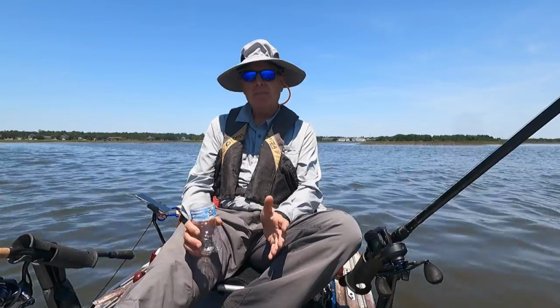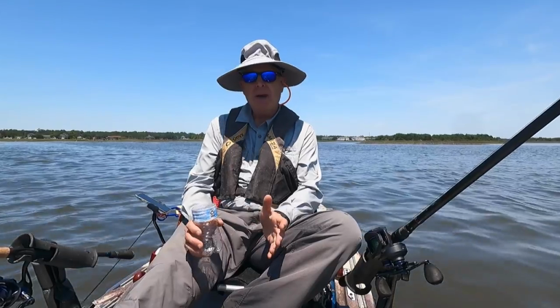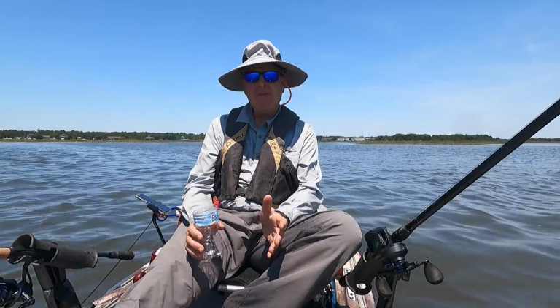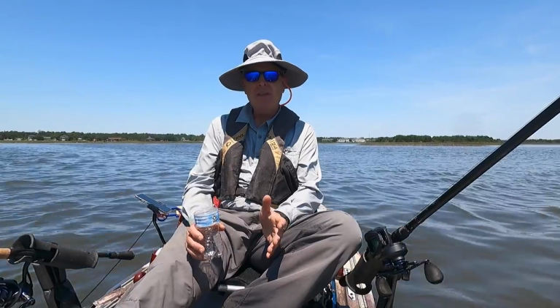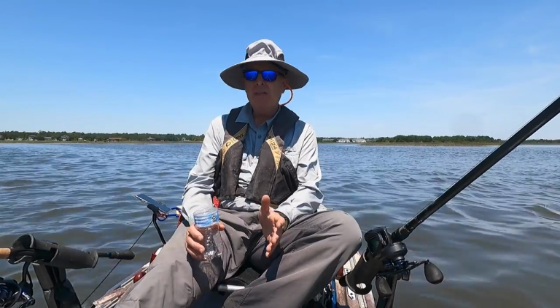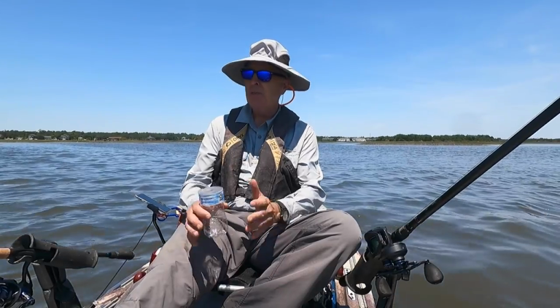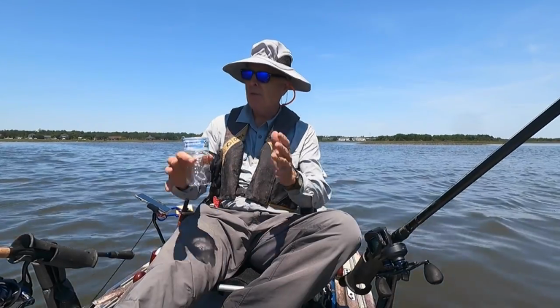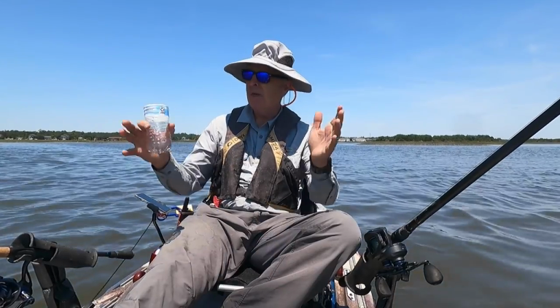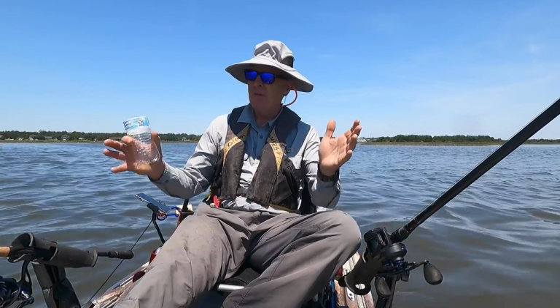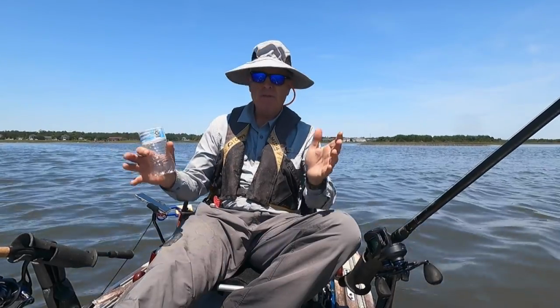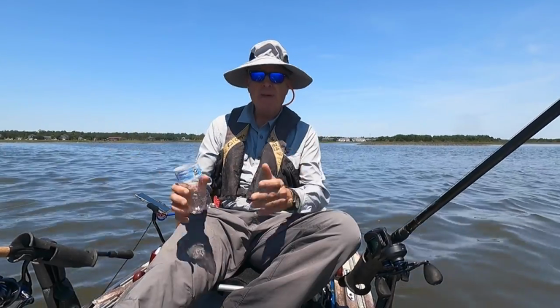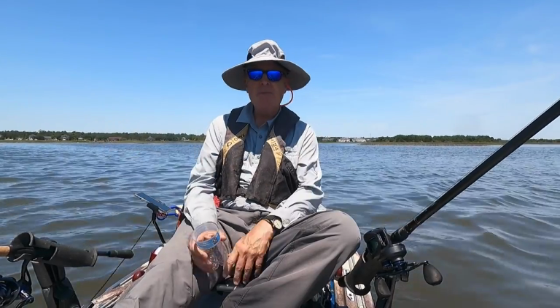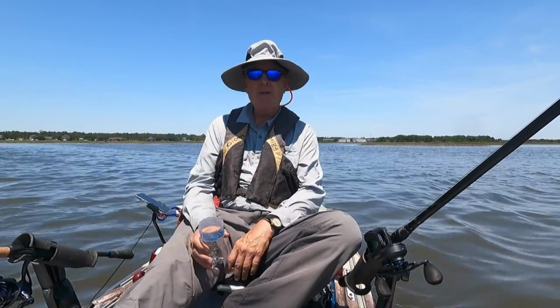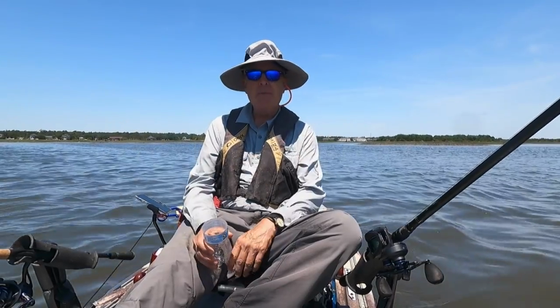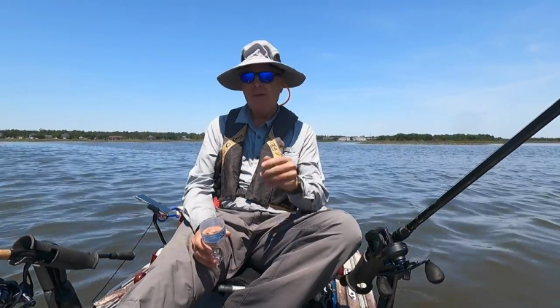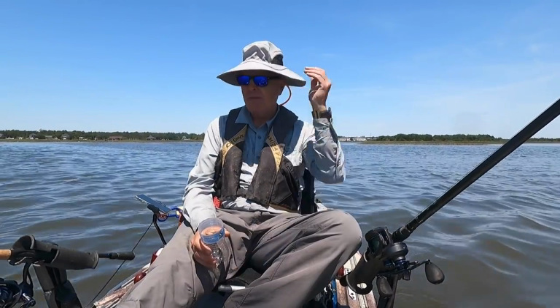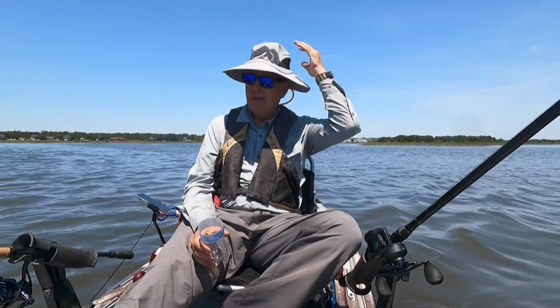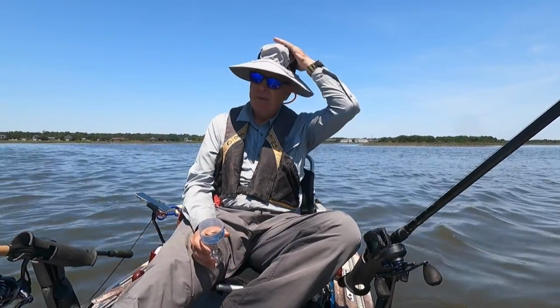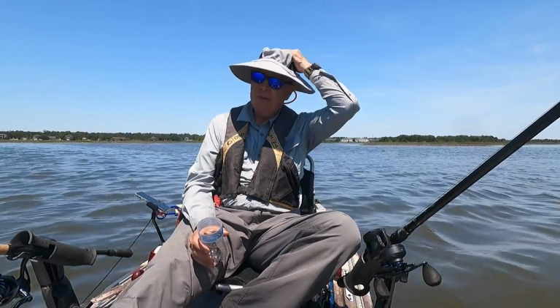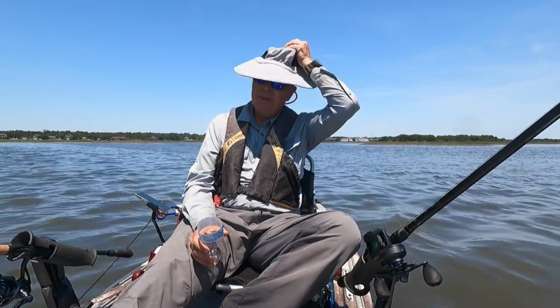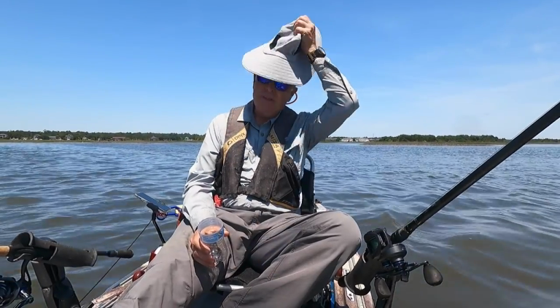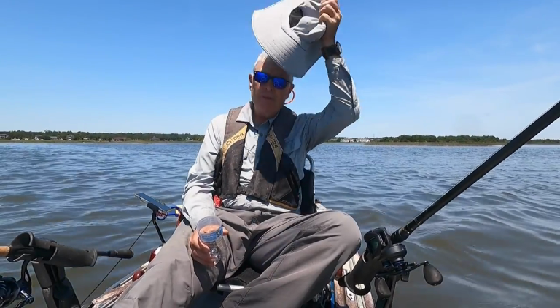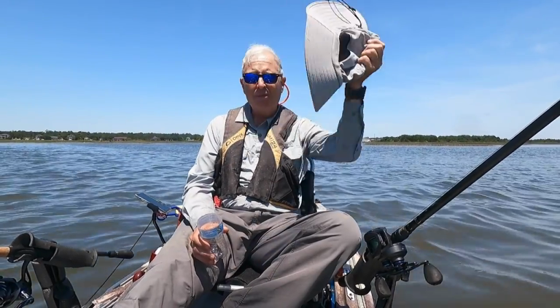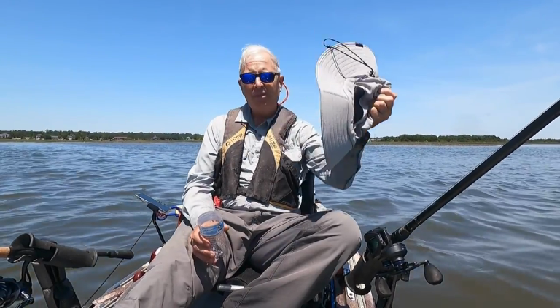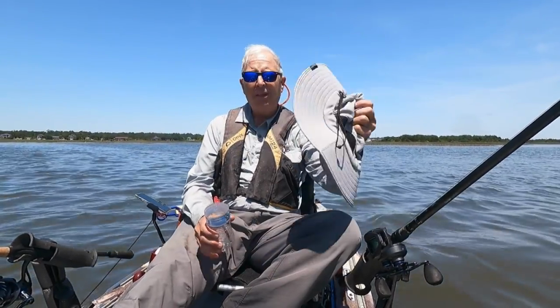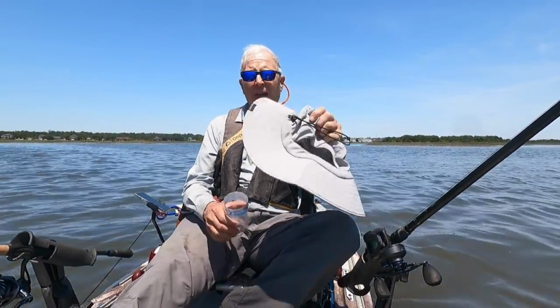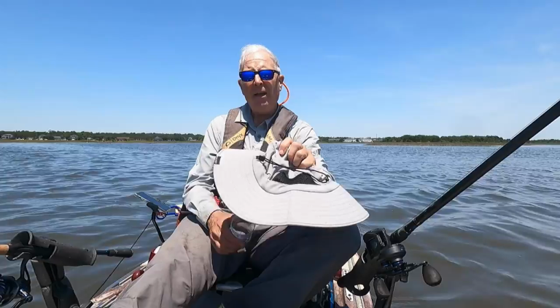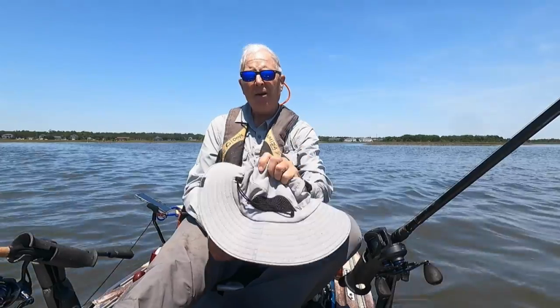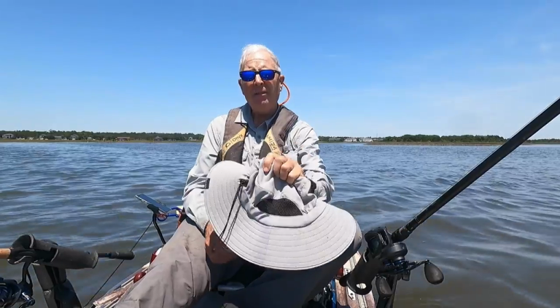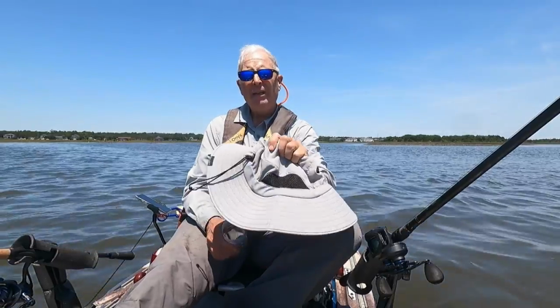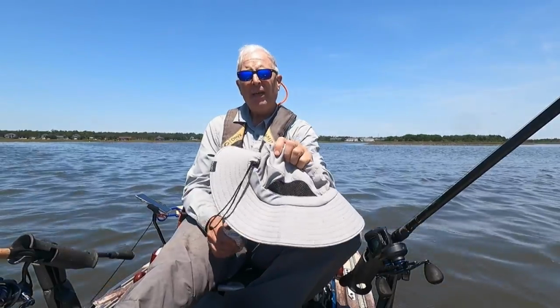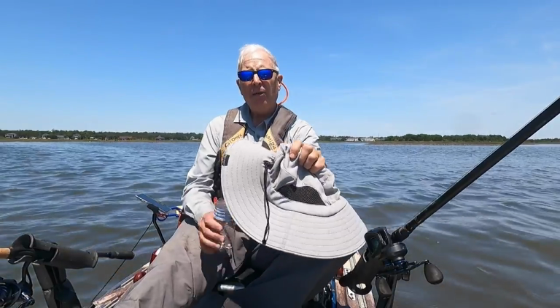Now if there's a modesty issue and you're surrounded by other boats, what you can do is take your hat off and hold it in front of you while you're doing it.